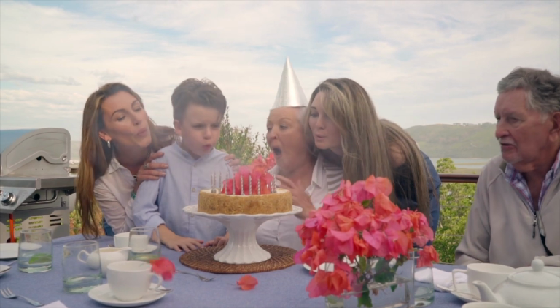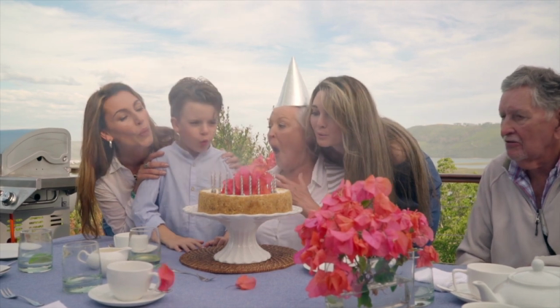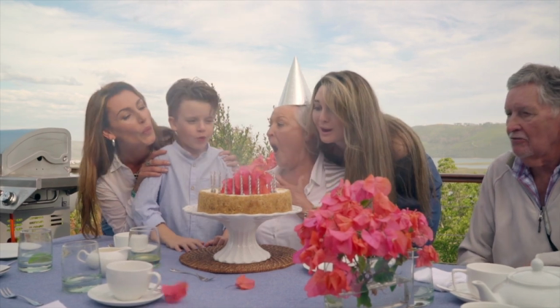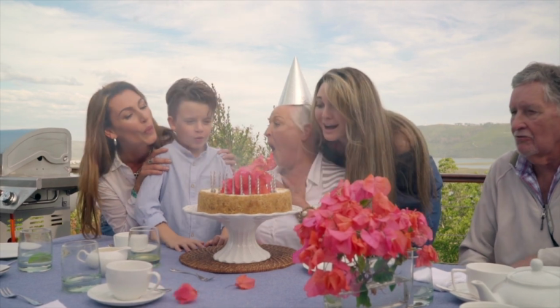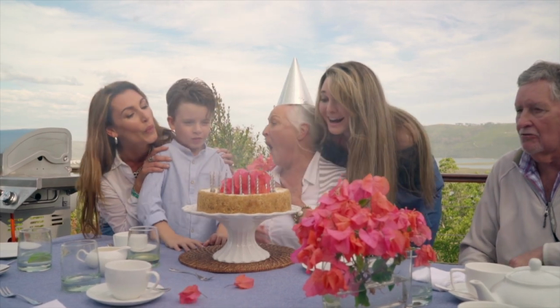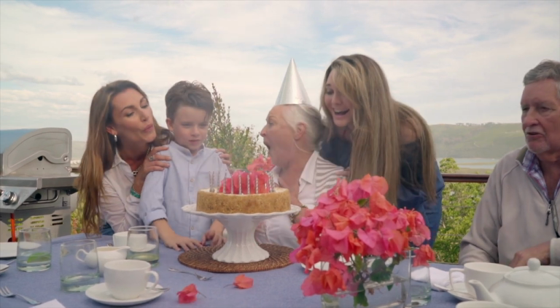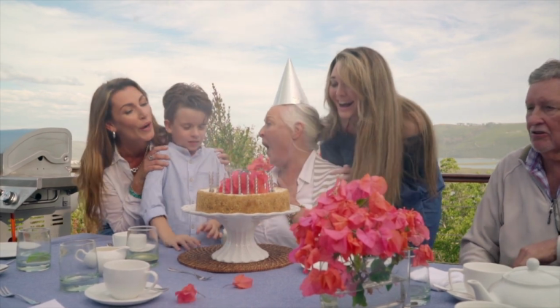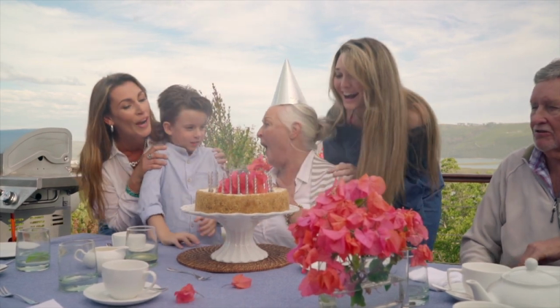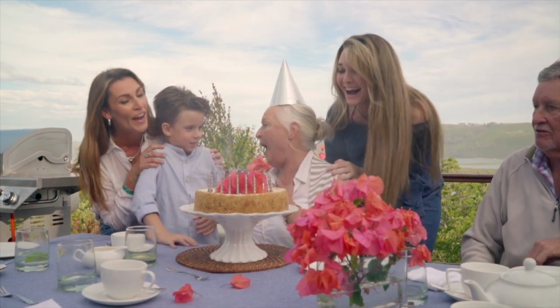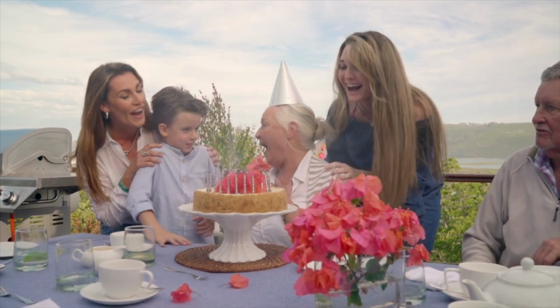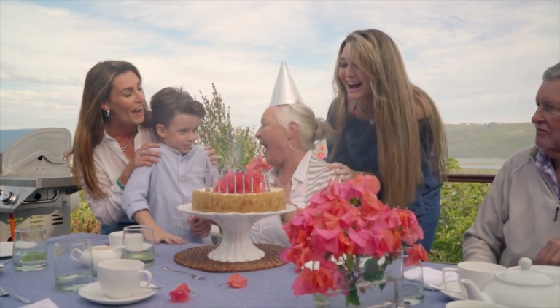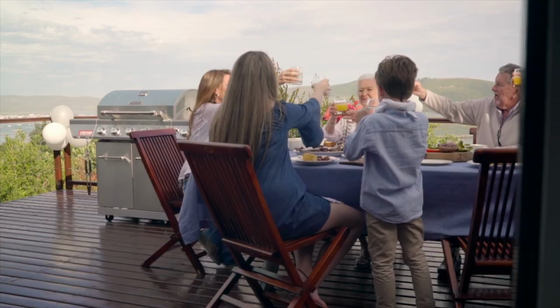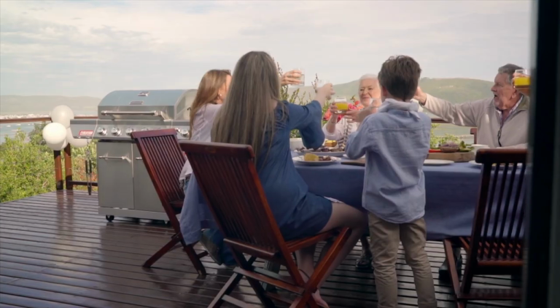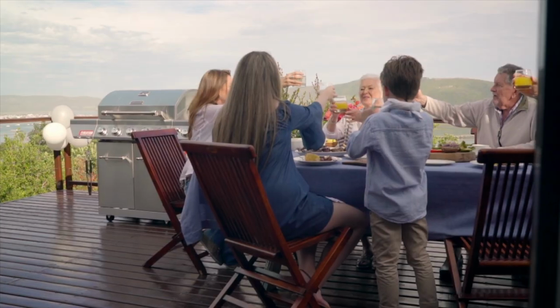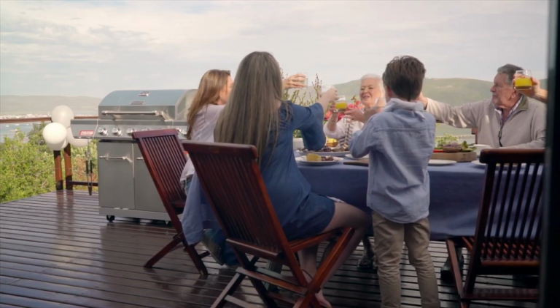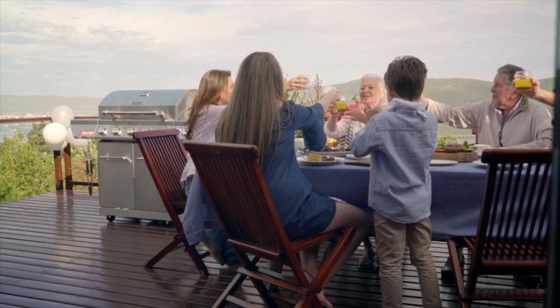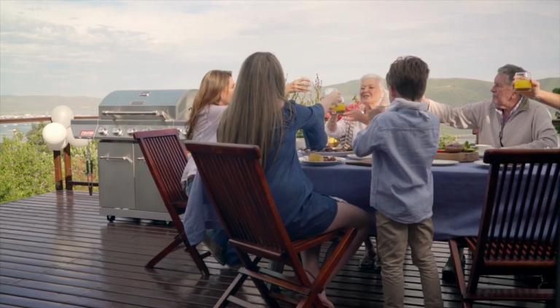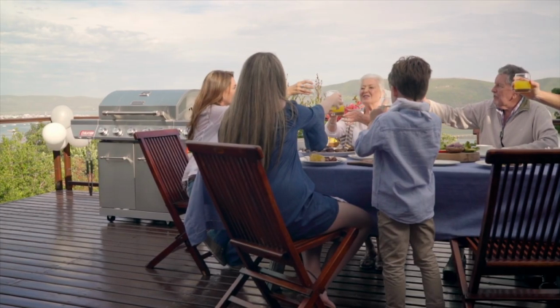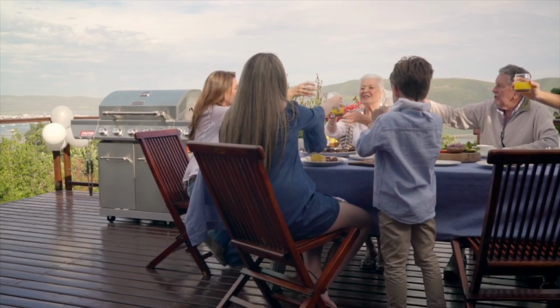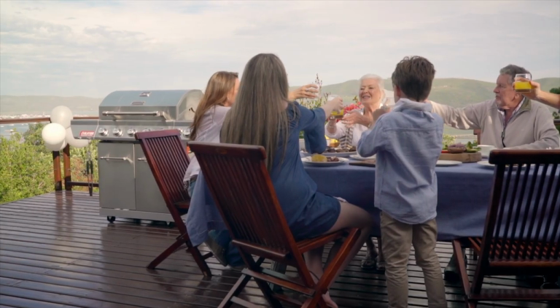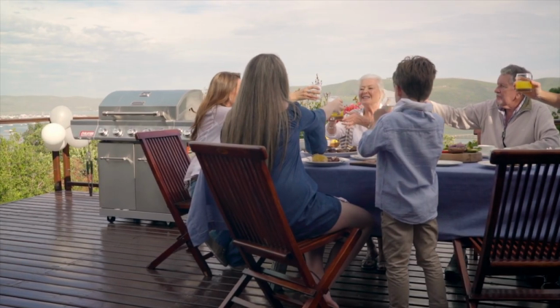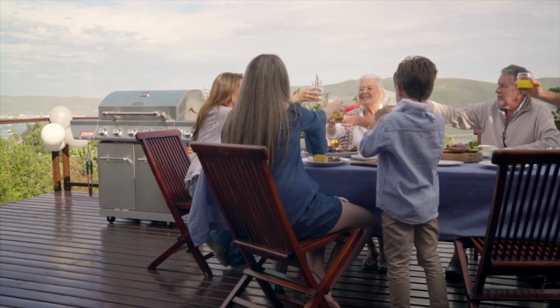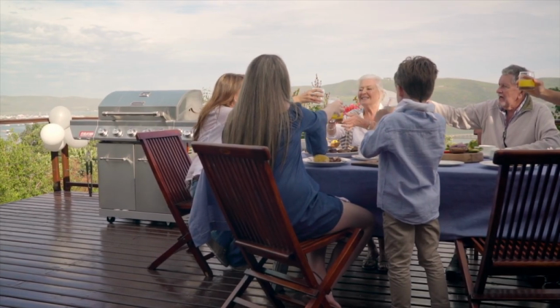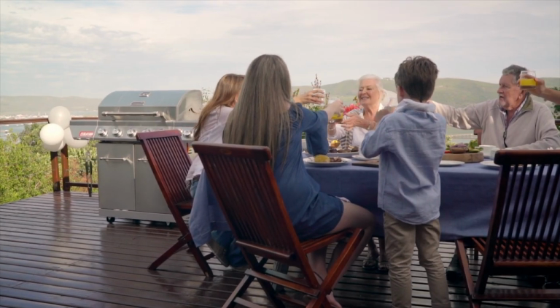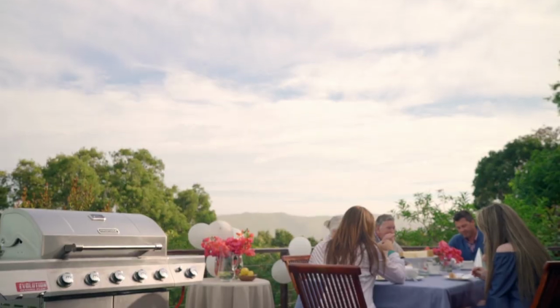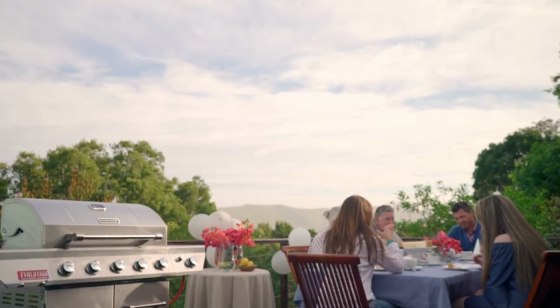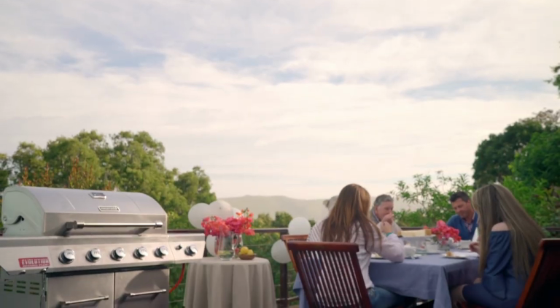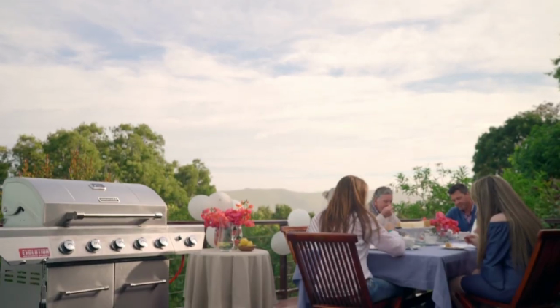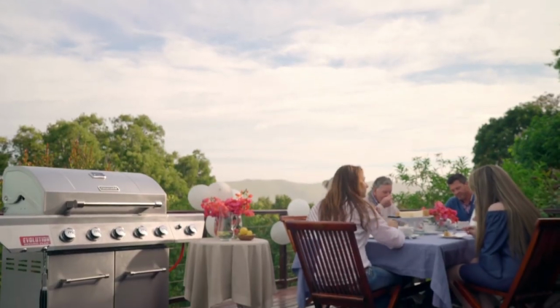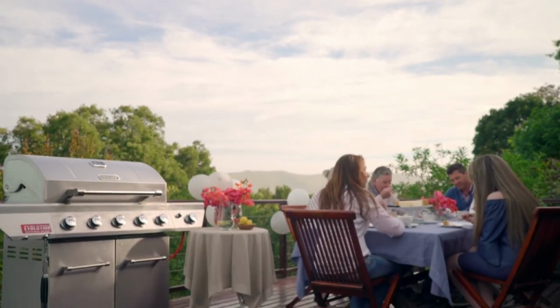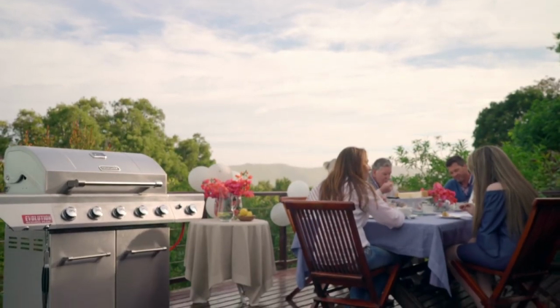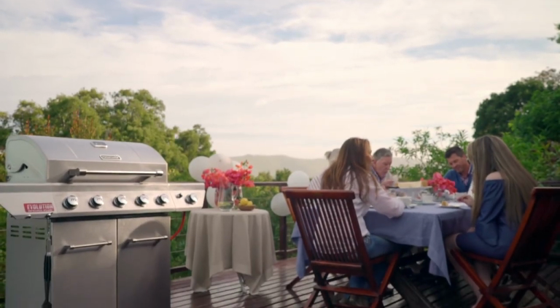Take your Braai skills to the next level and beyond with the Megamaster Evolution 500 Pro.